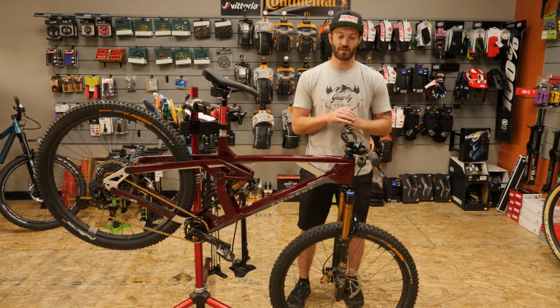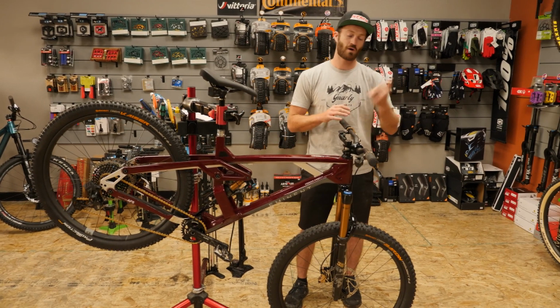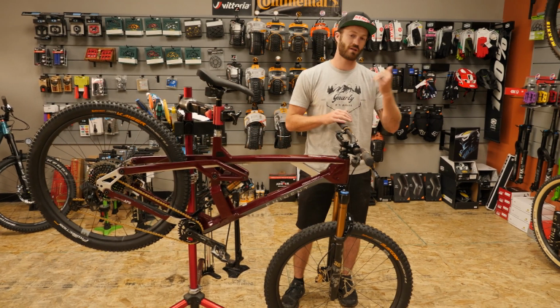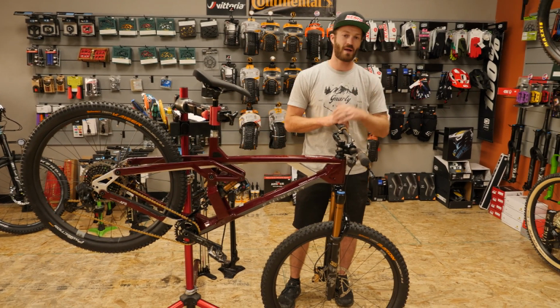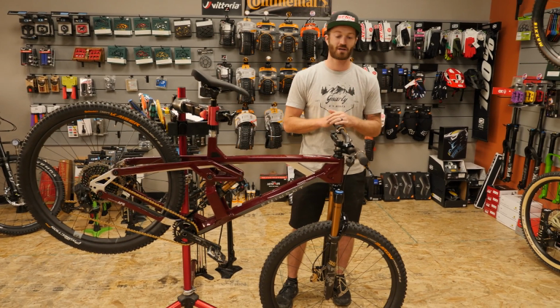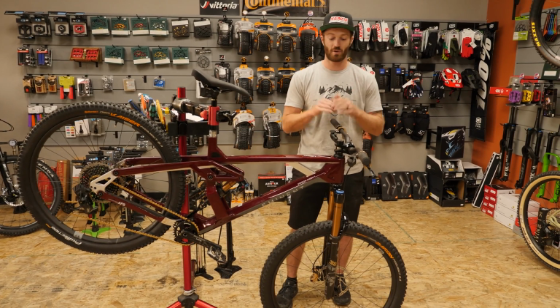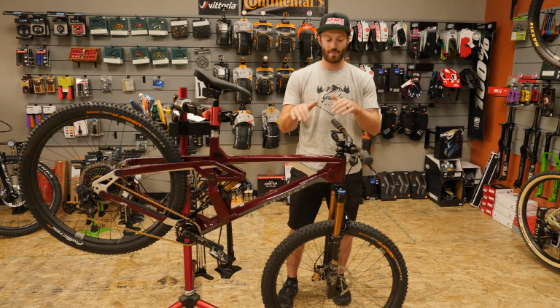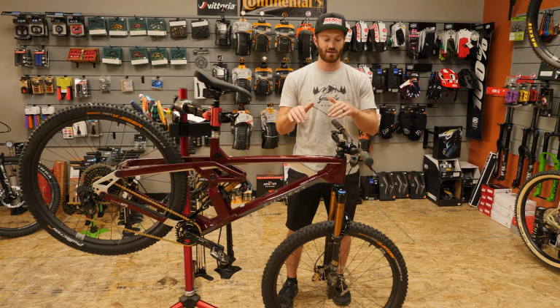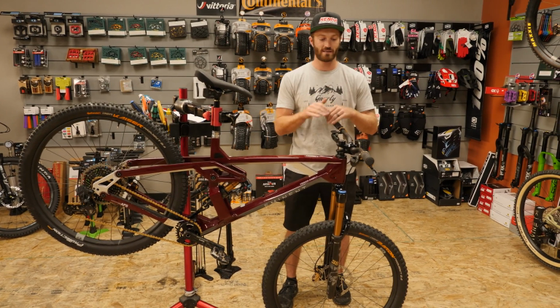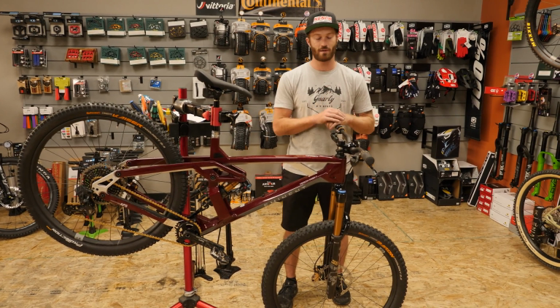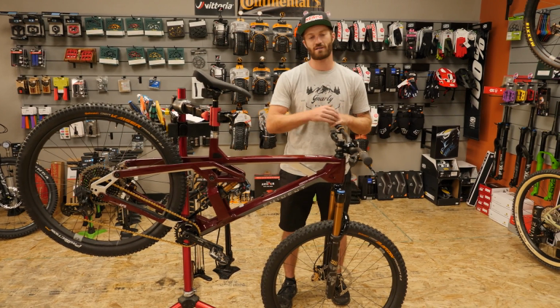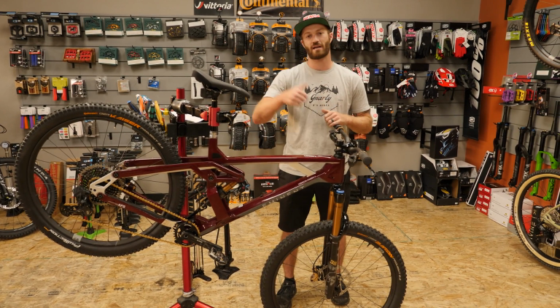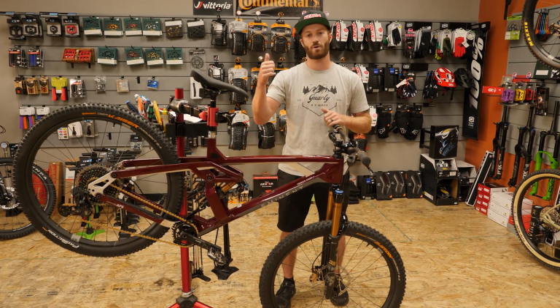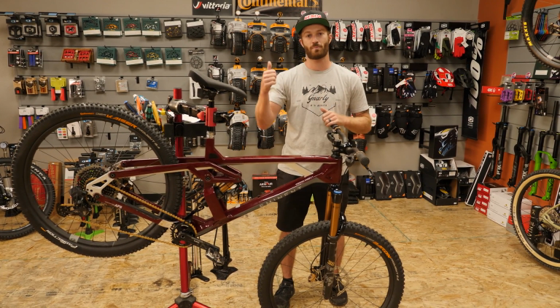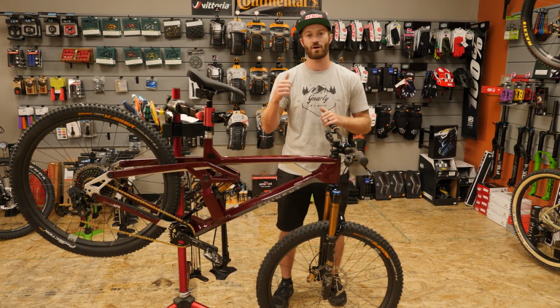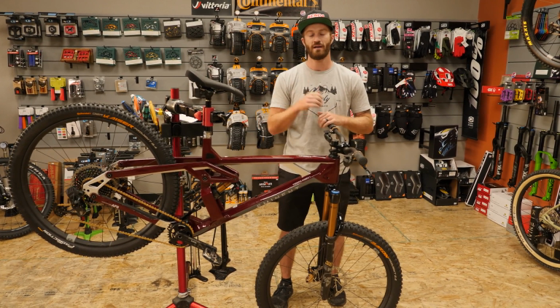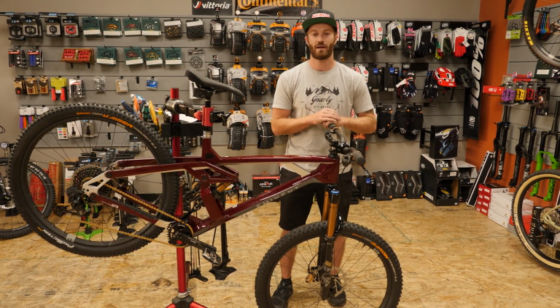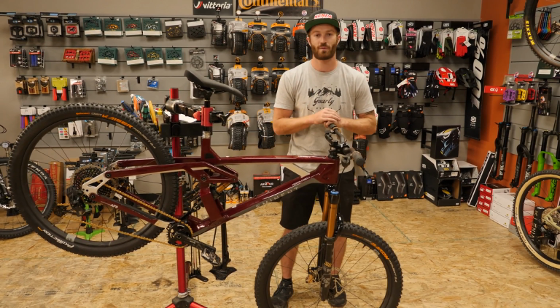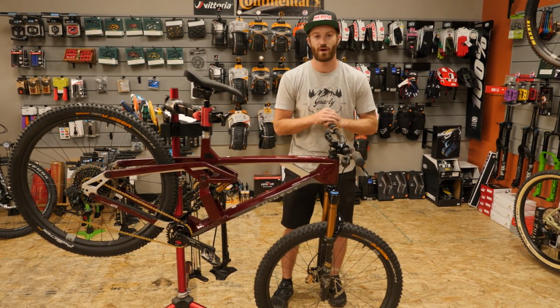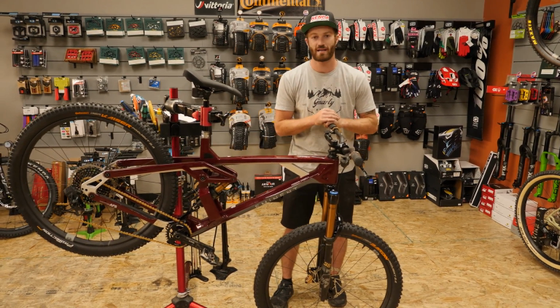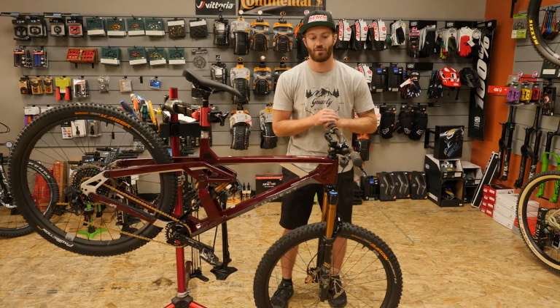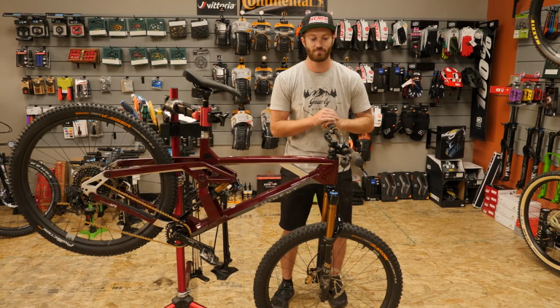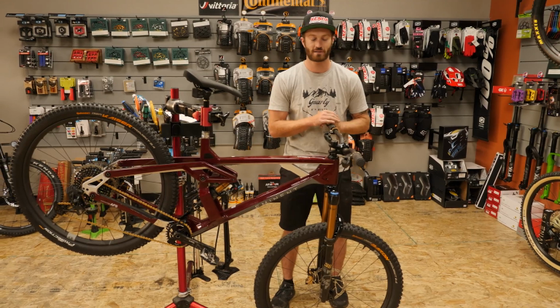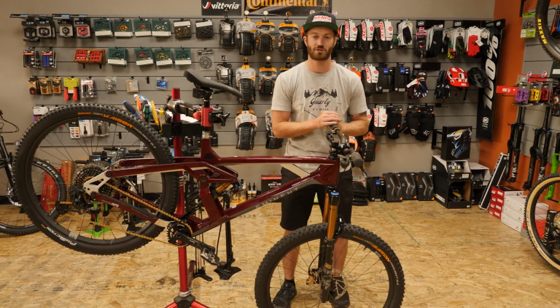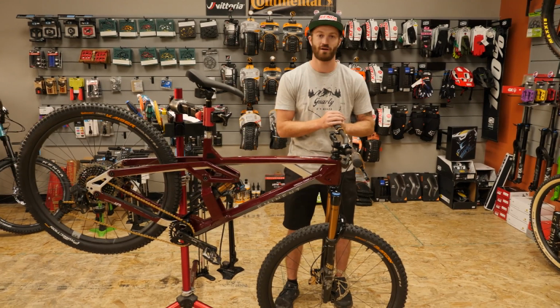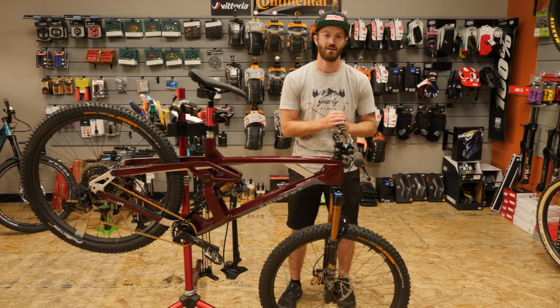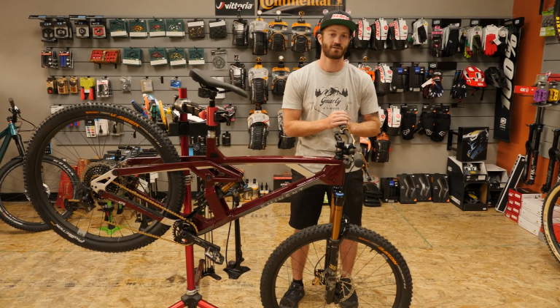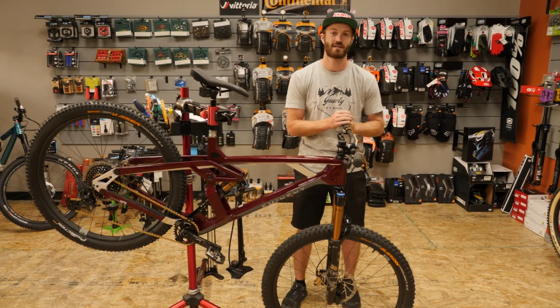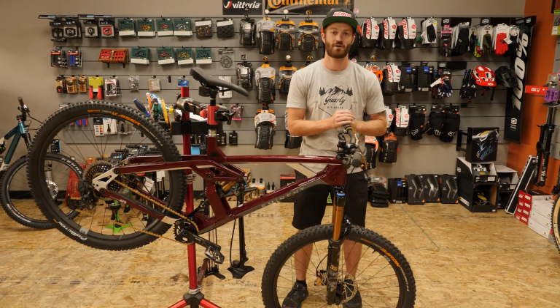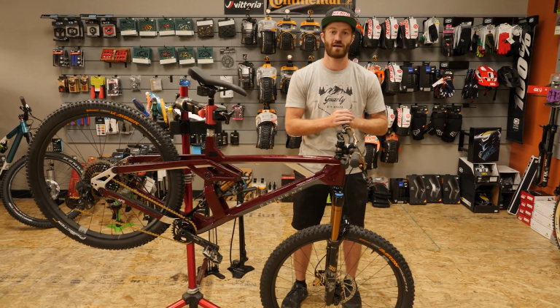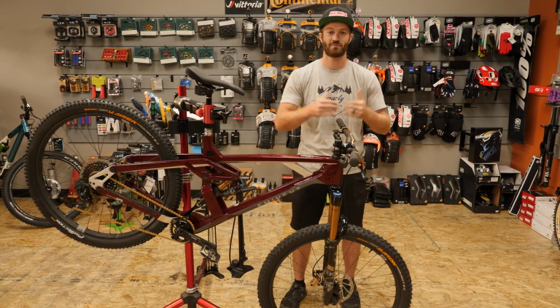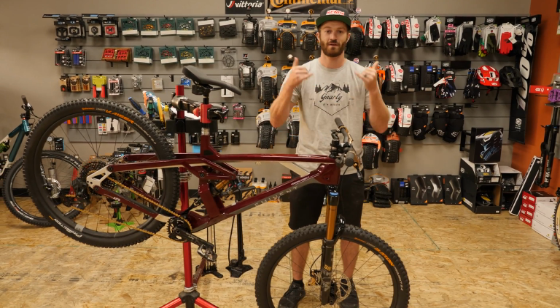Let's go into the back, show you what Eminent does, then we're going to head out to Palmer Park and break down these bikes on the trail. Let's get gnarly and have some fun.